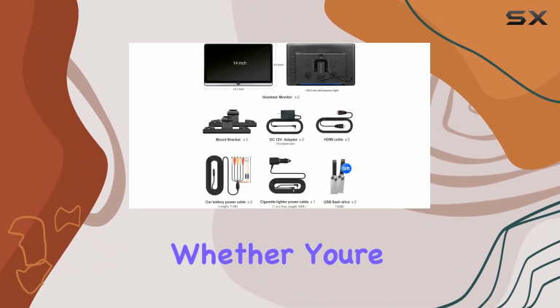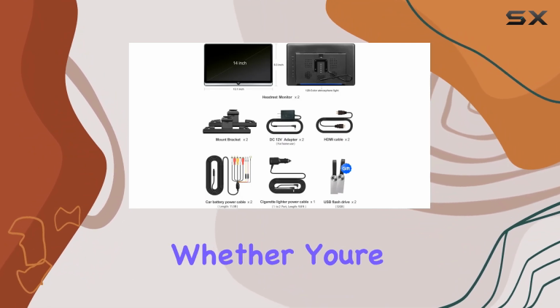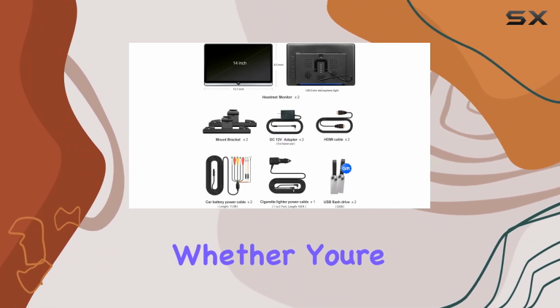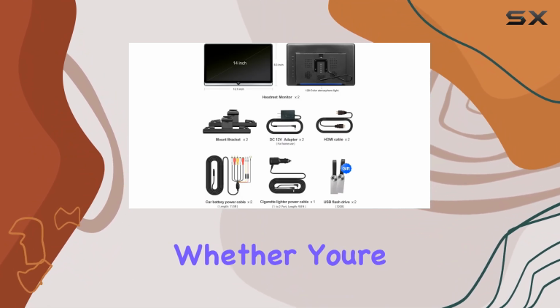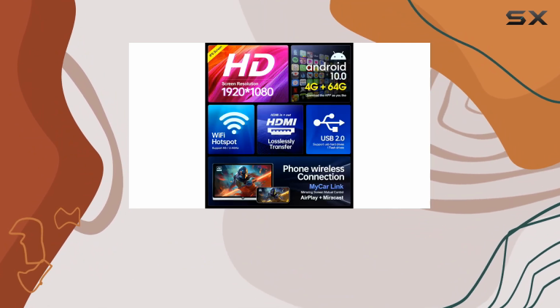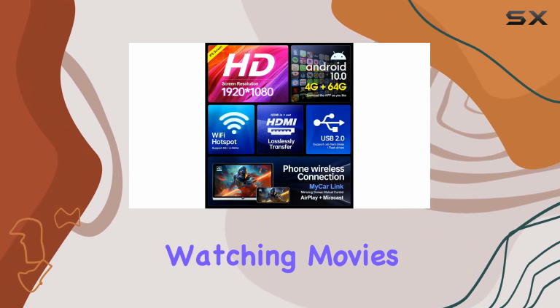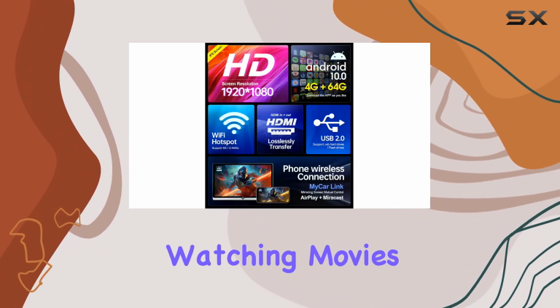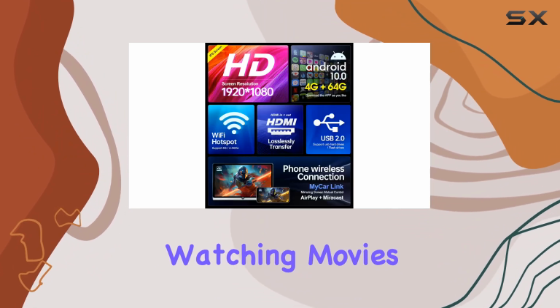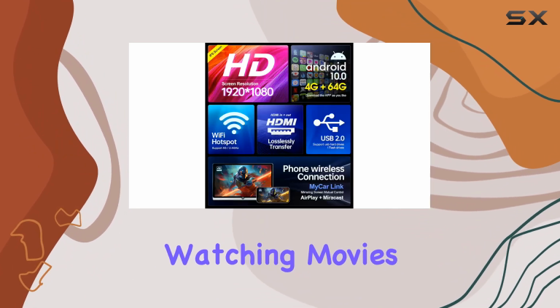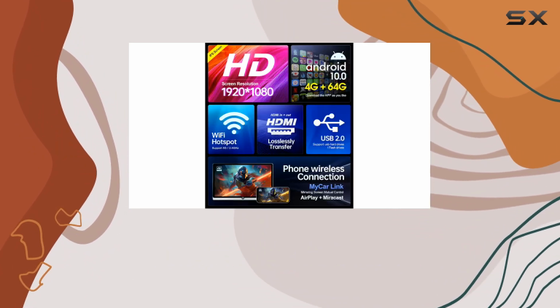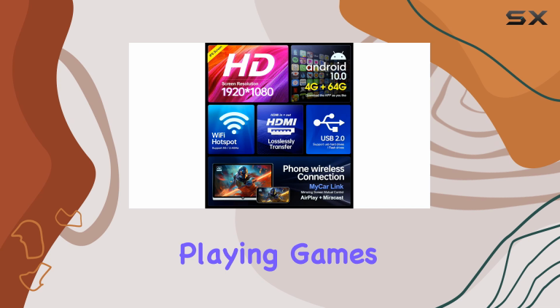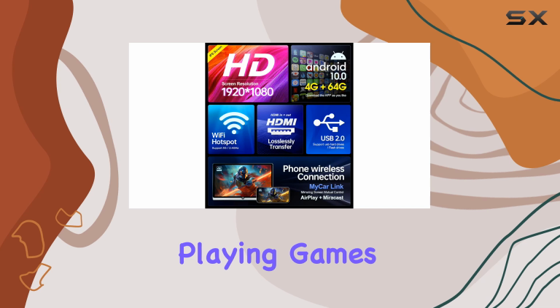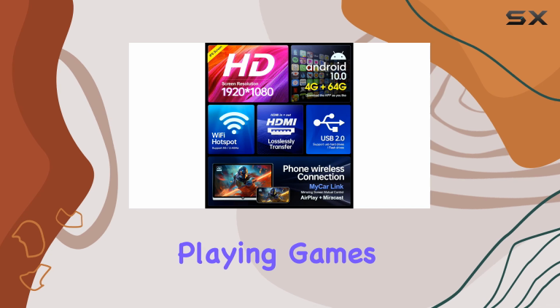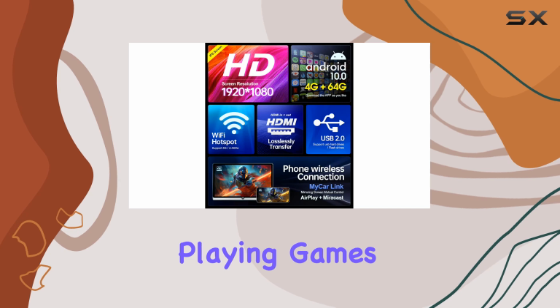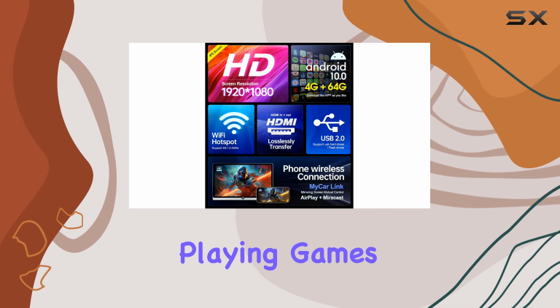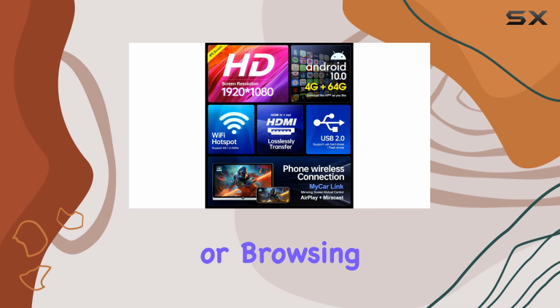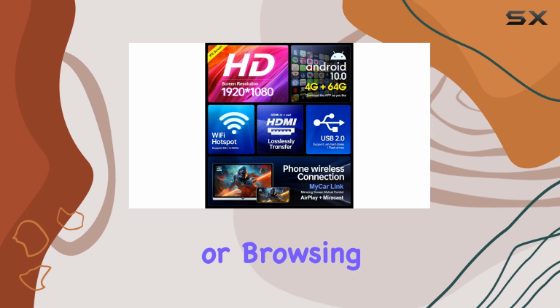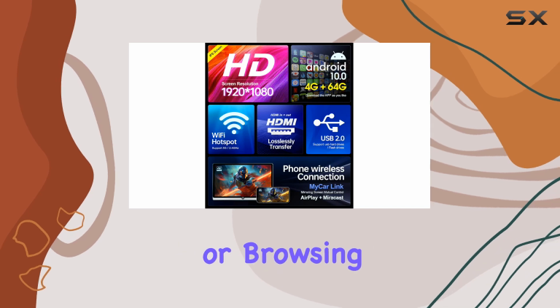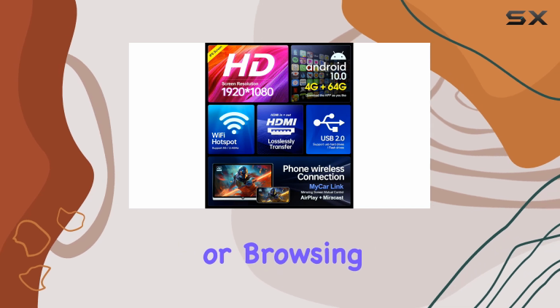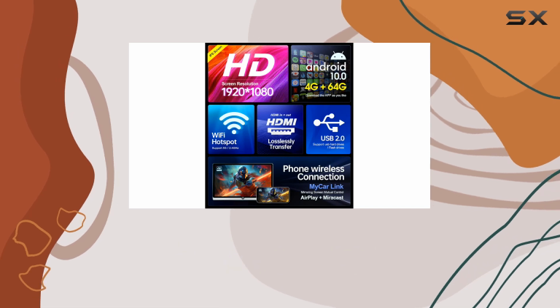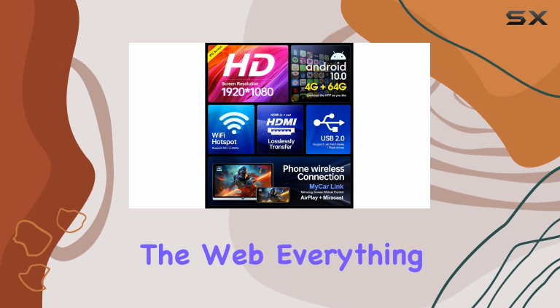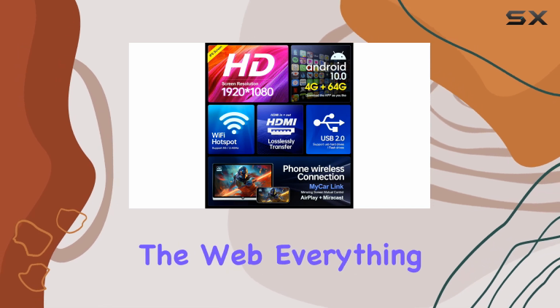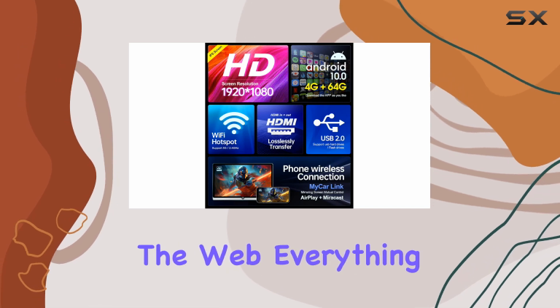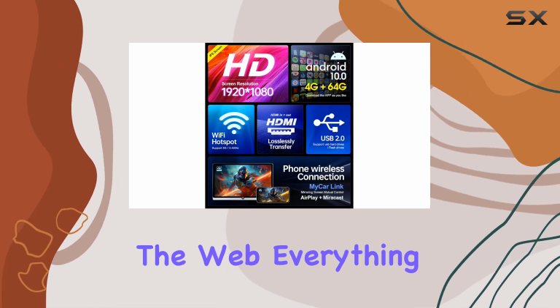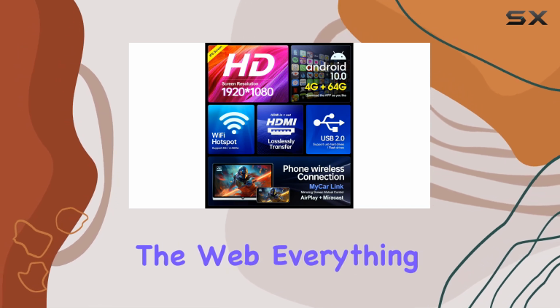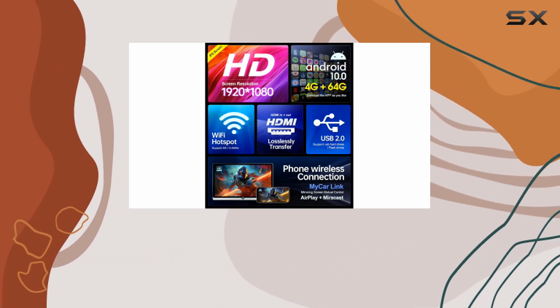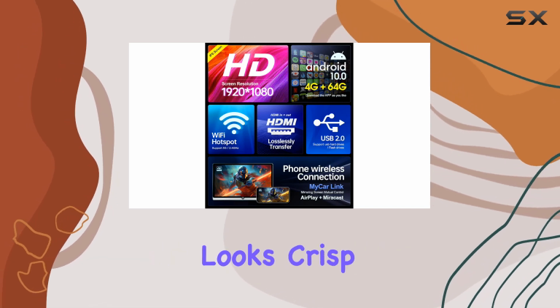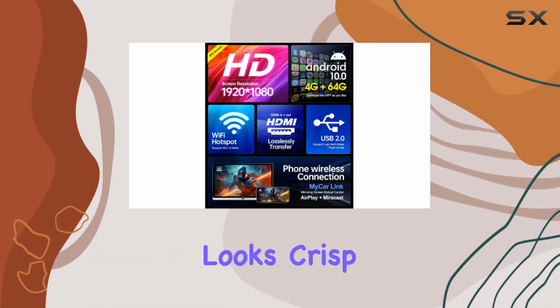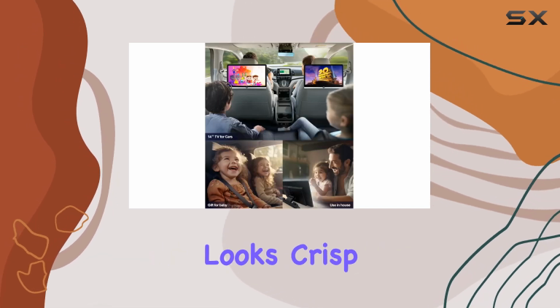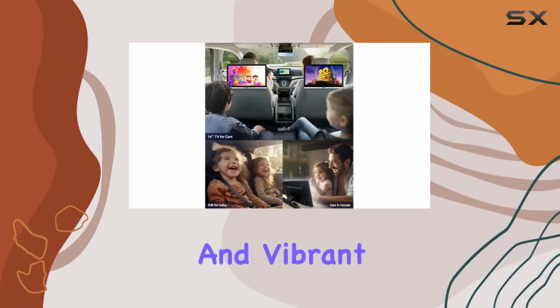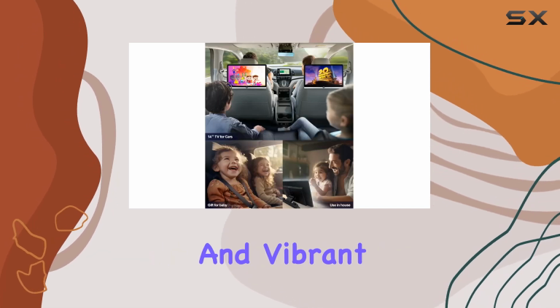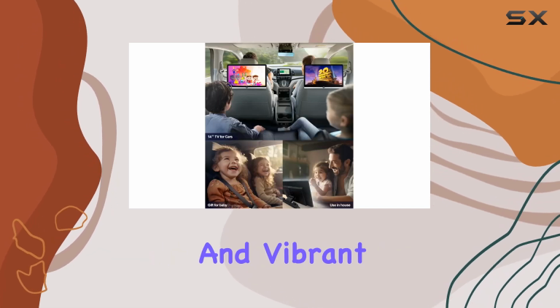Whether you're watching movies, playing games, or browsing the web, everything looks crisp and vibrant.